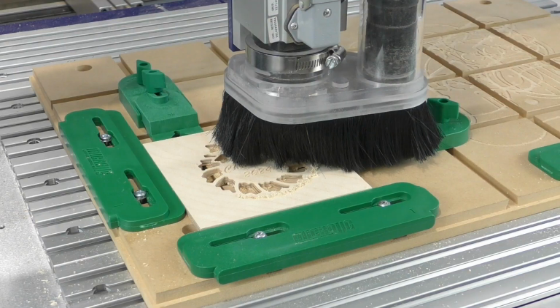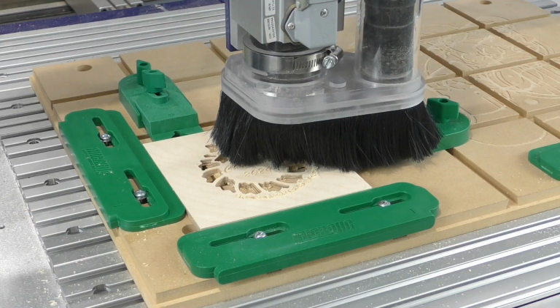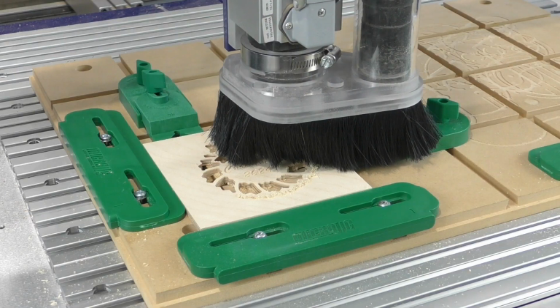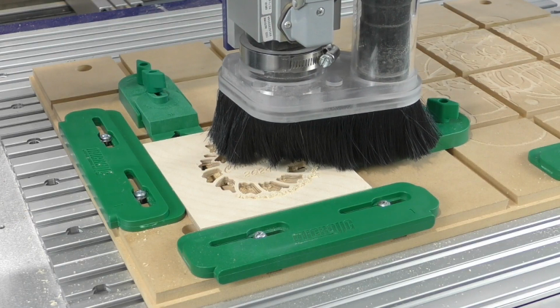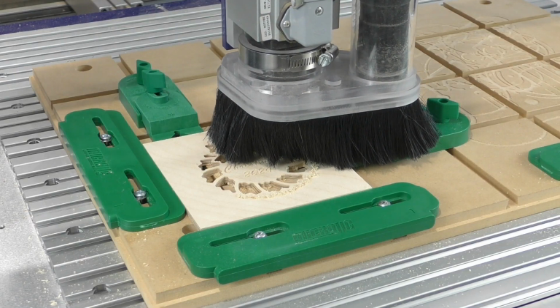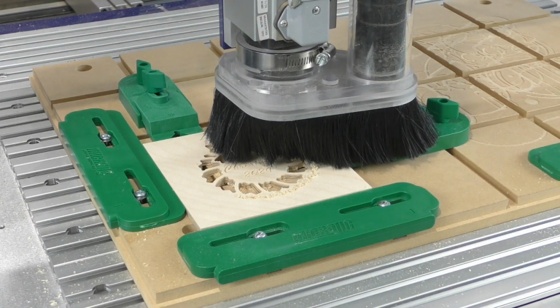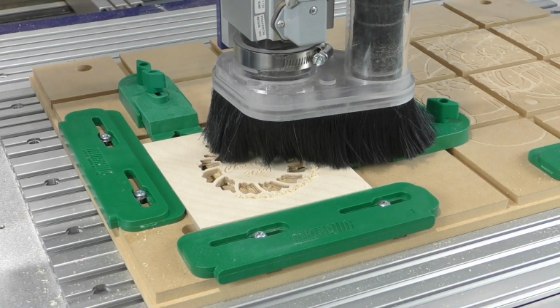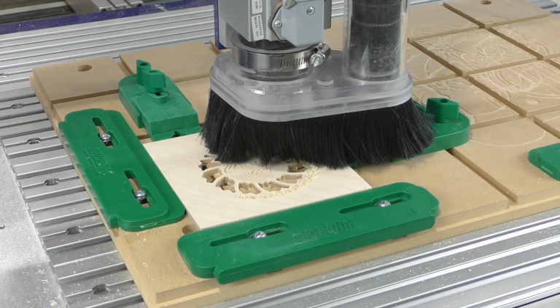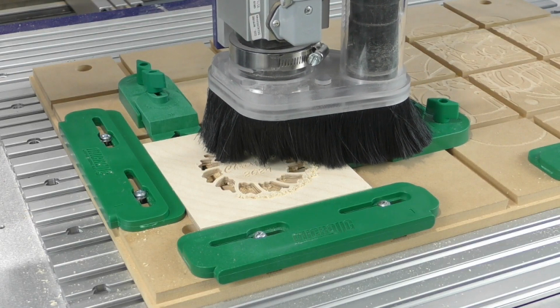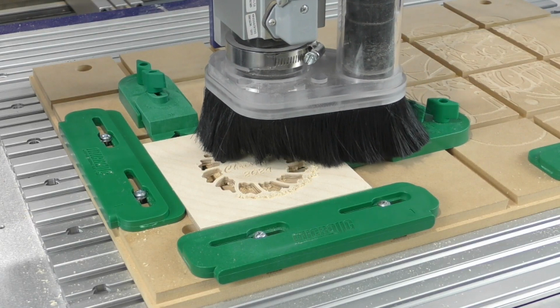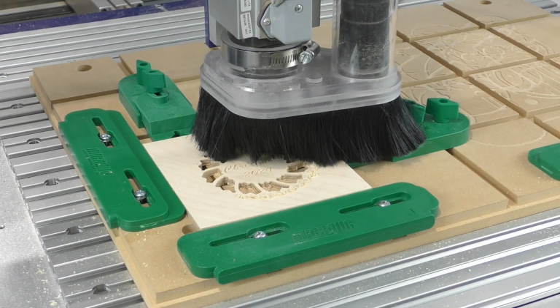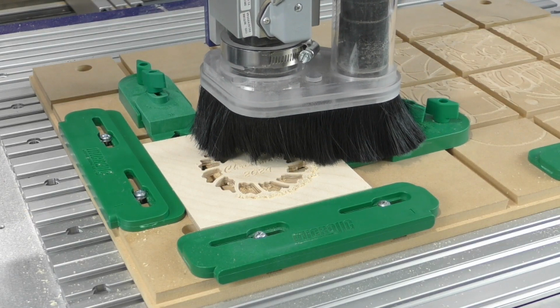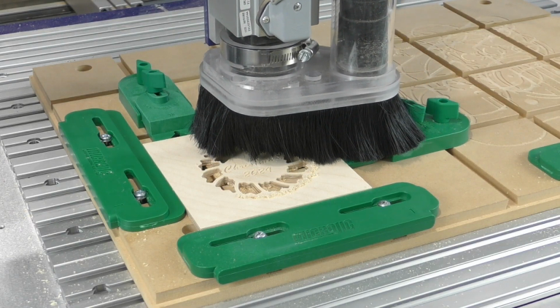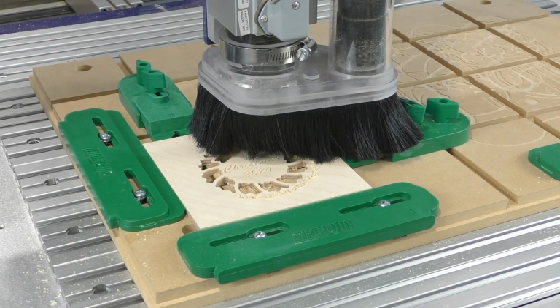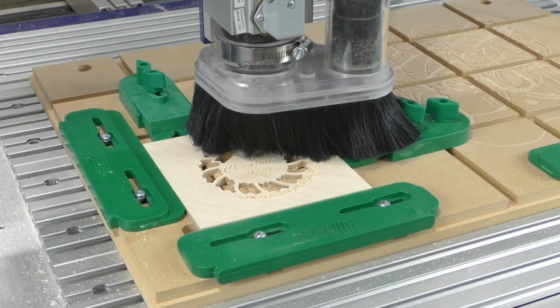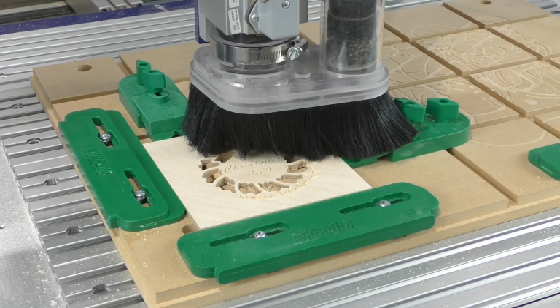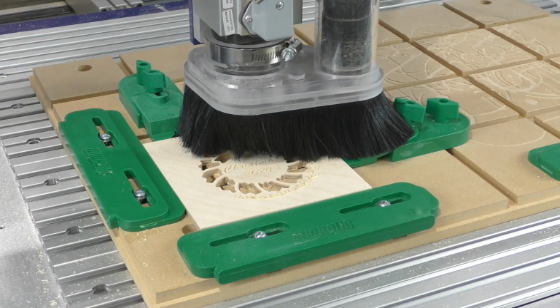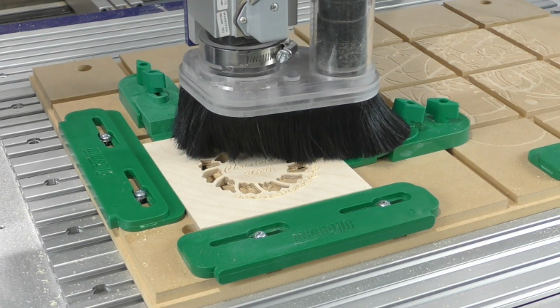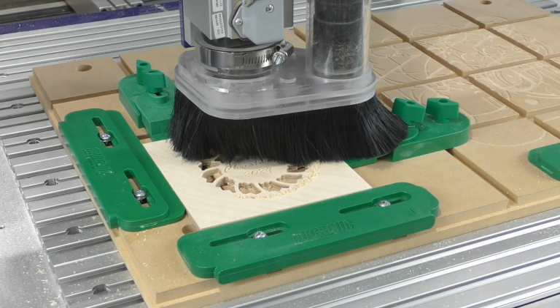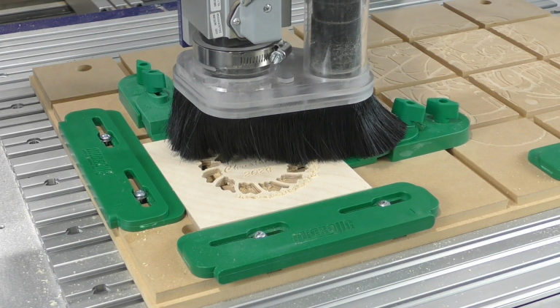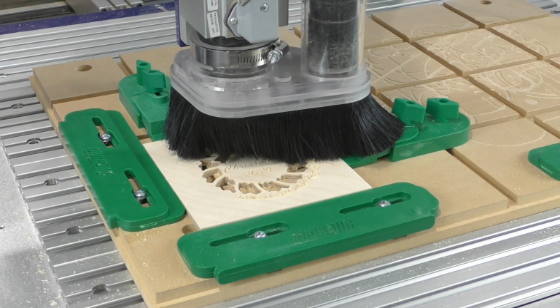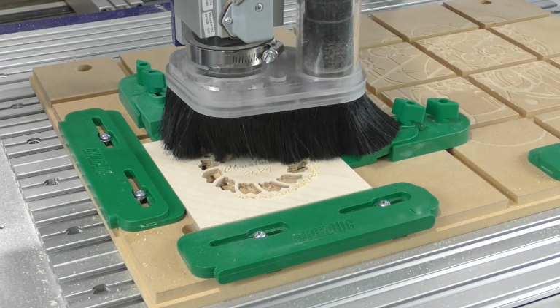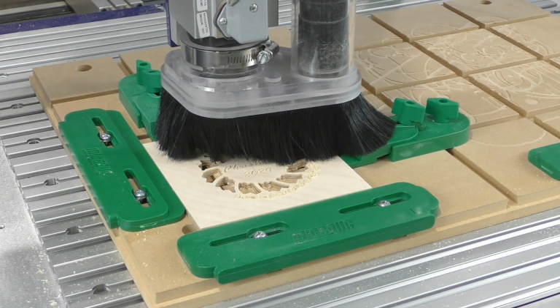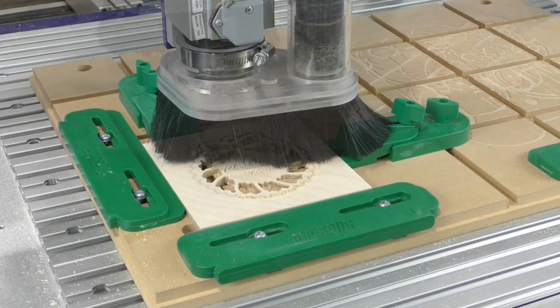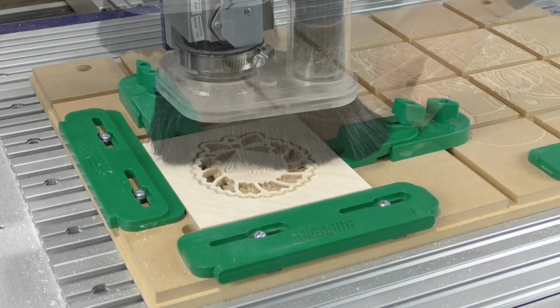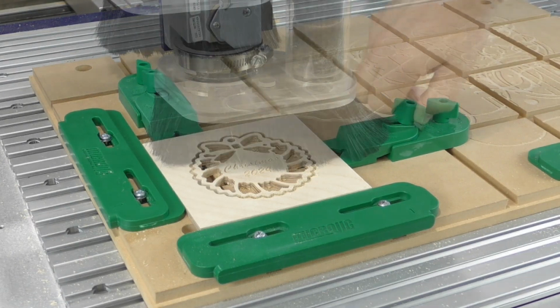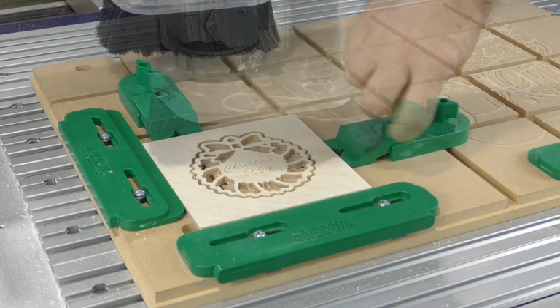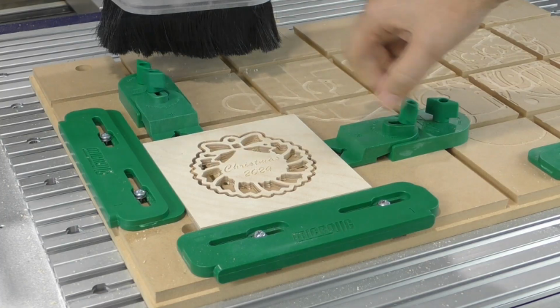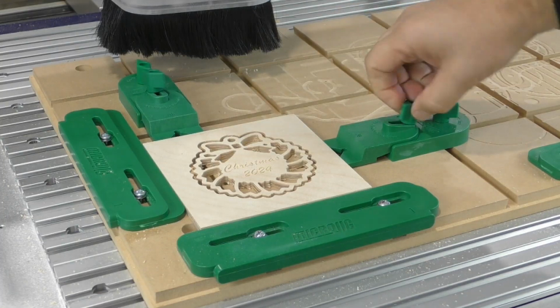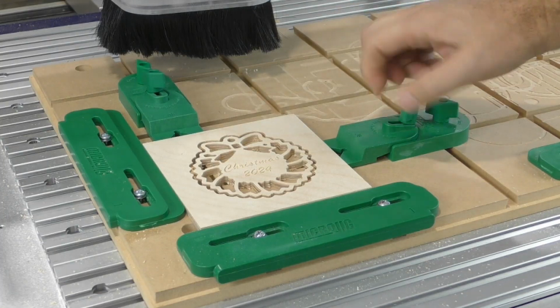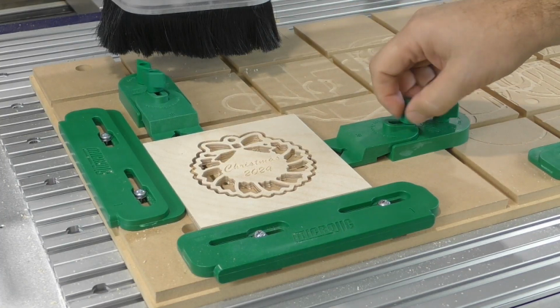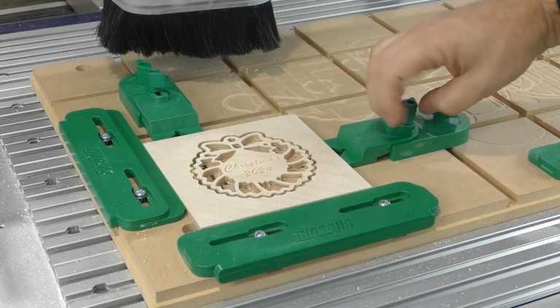With the laser or without, they both look great. They're easy to make and are great gifts to give.